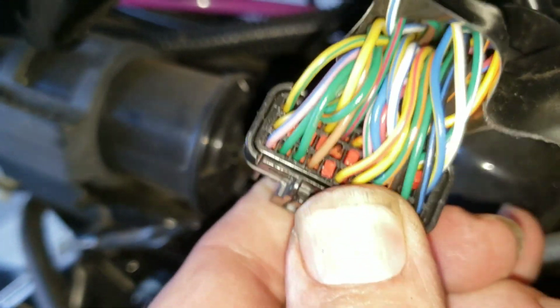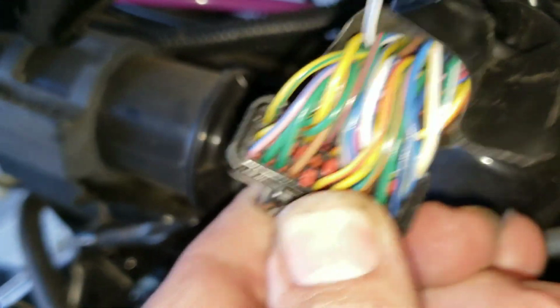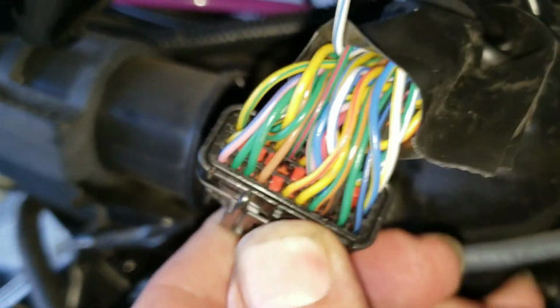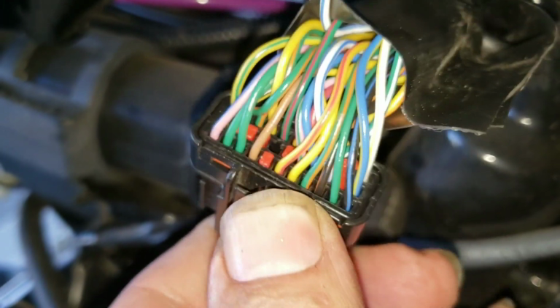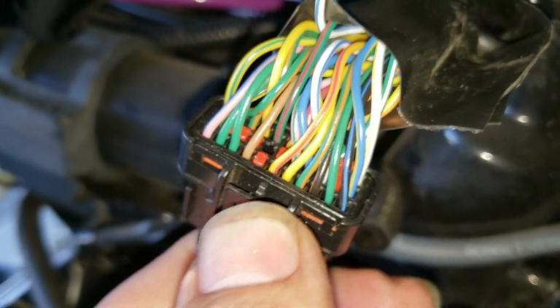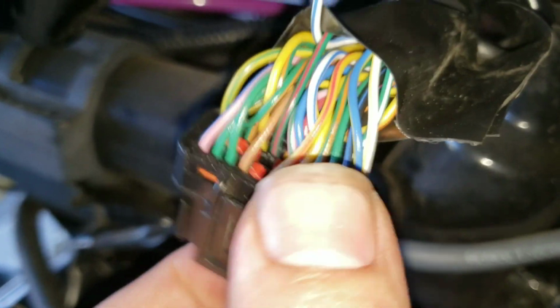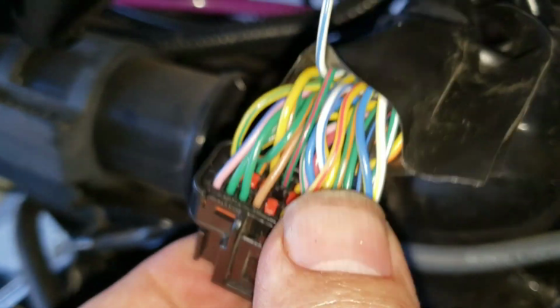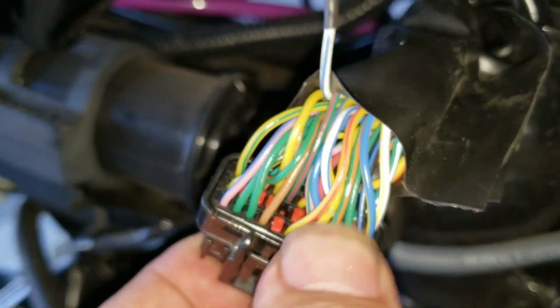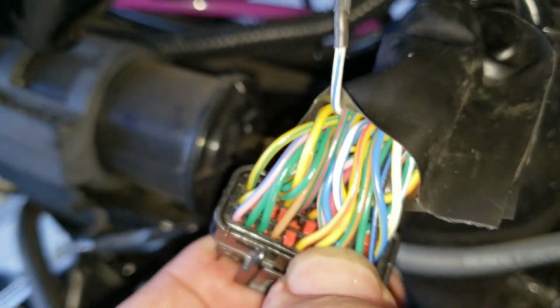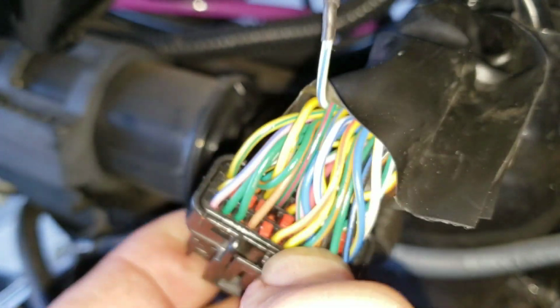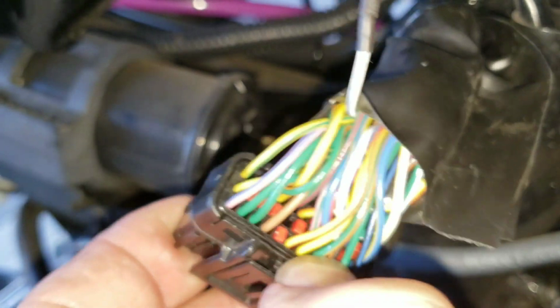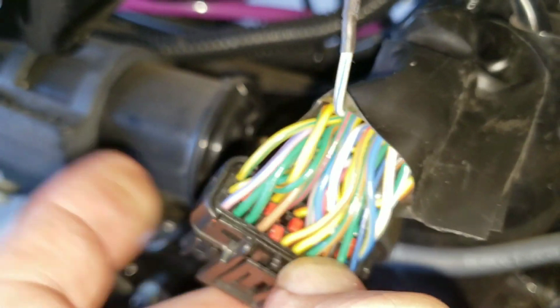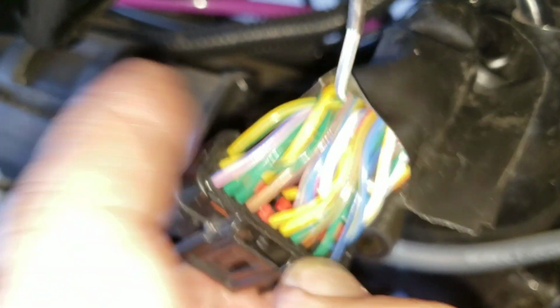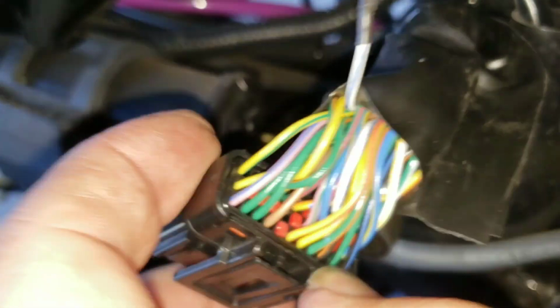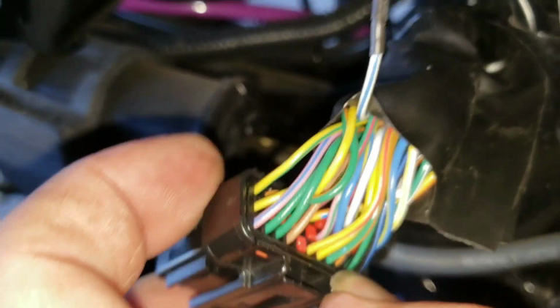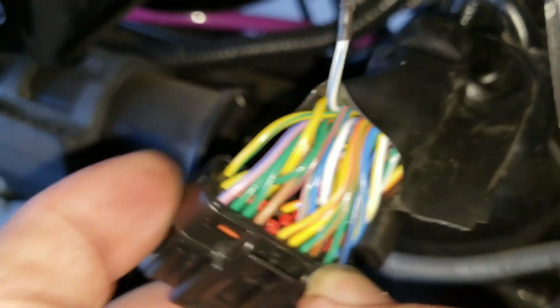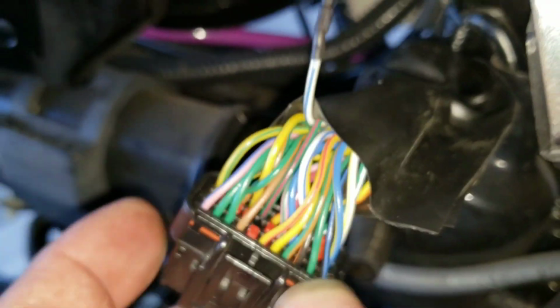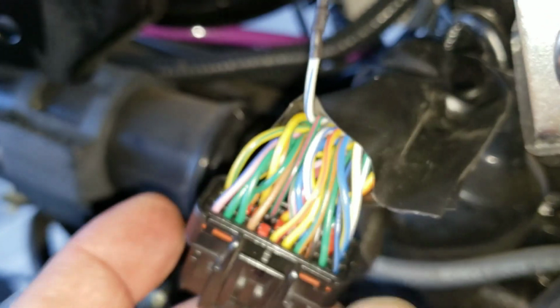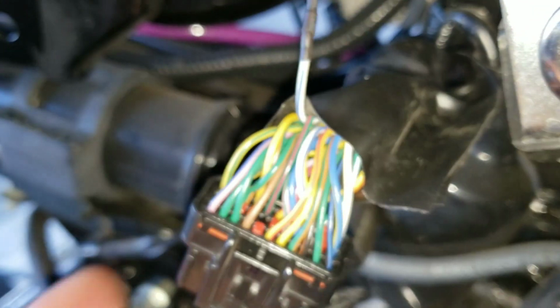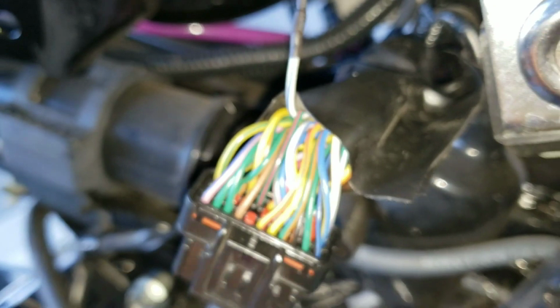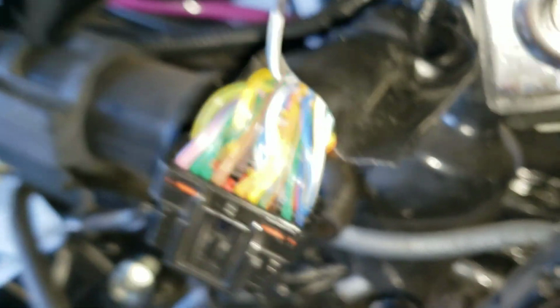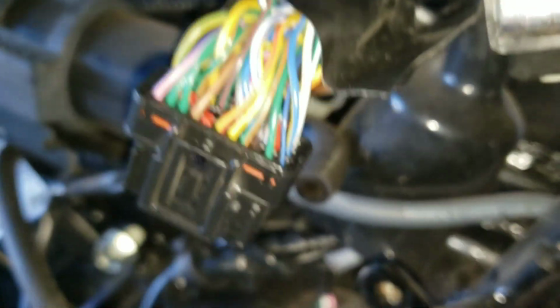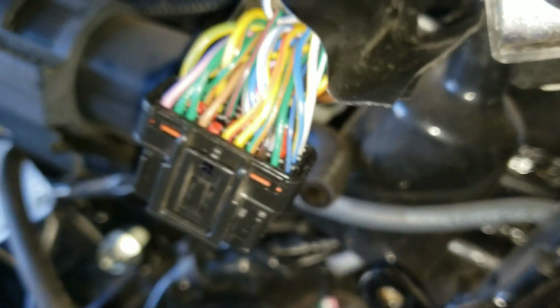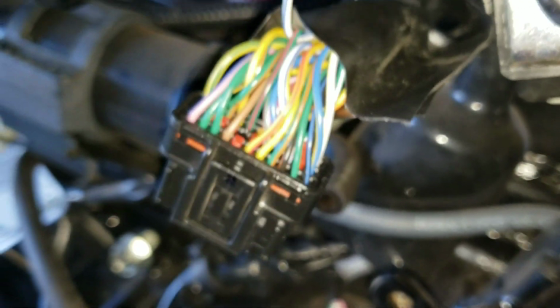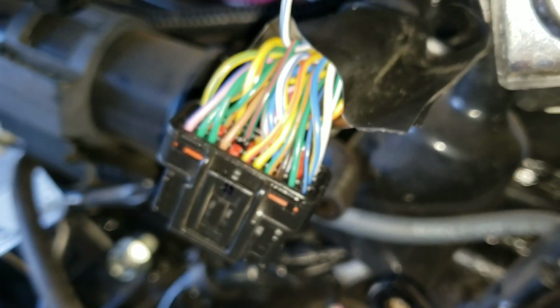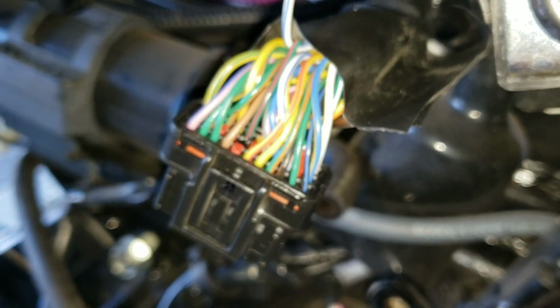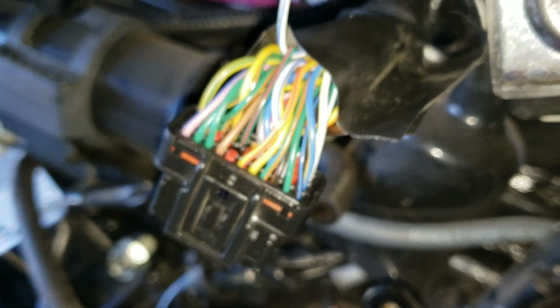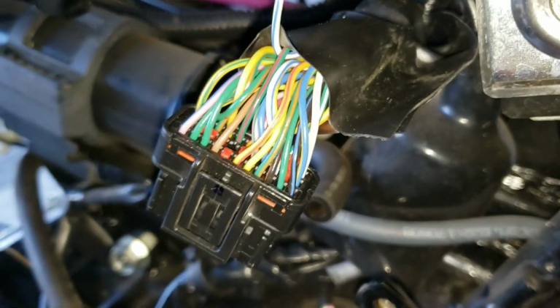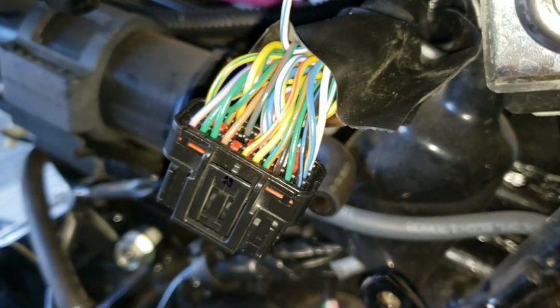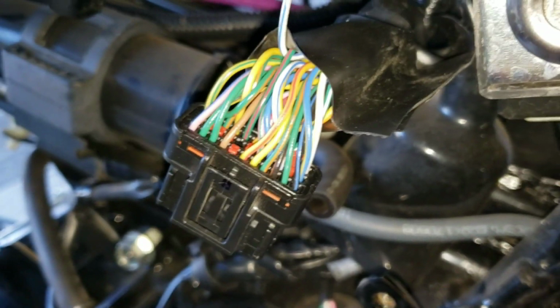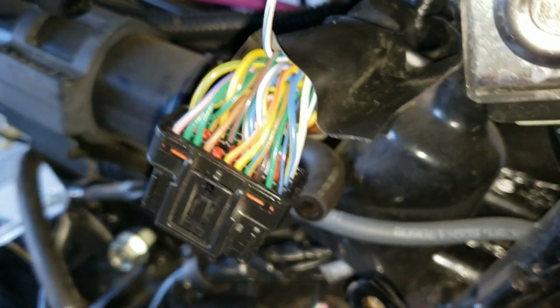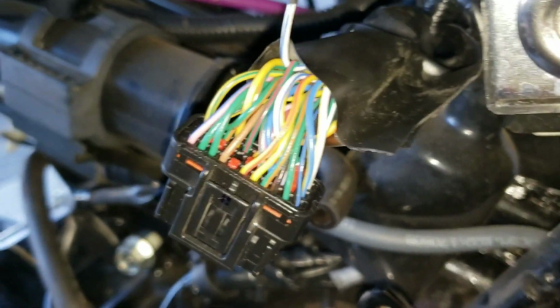That is your instructions for the SF model of Grom with the Finbro ECU. Hopefully that helps somebody out.